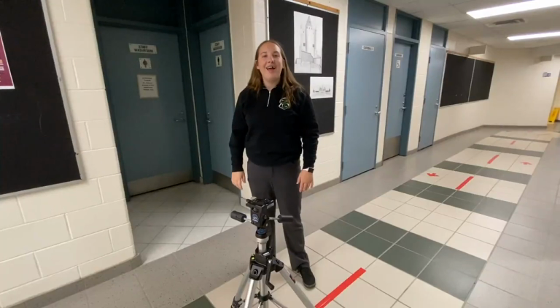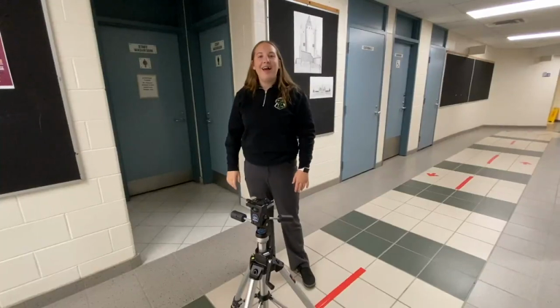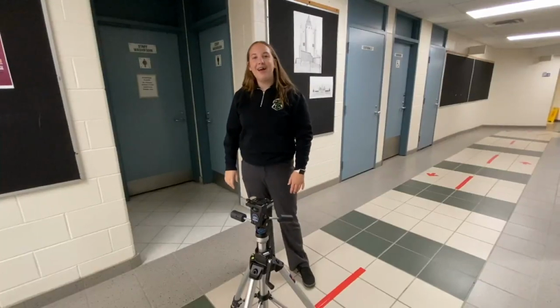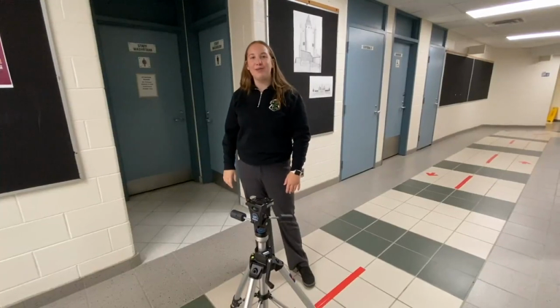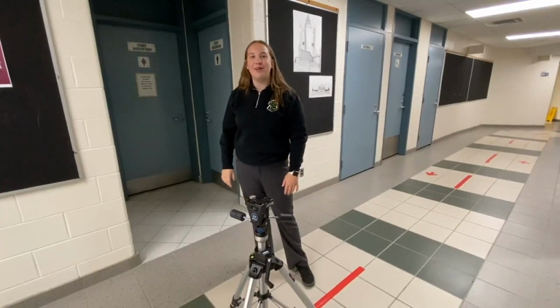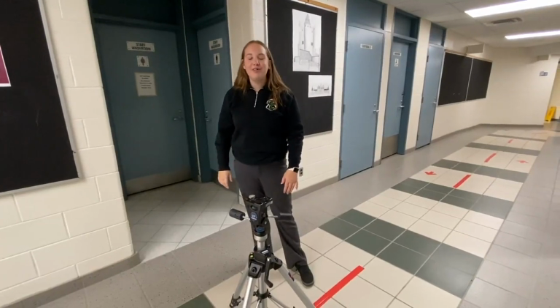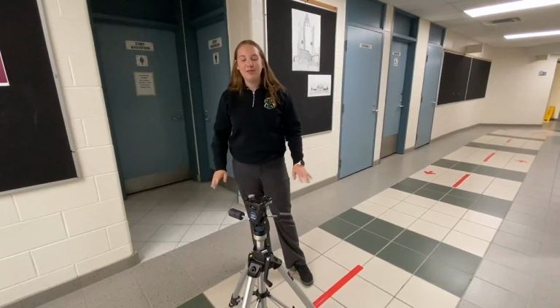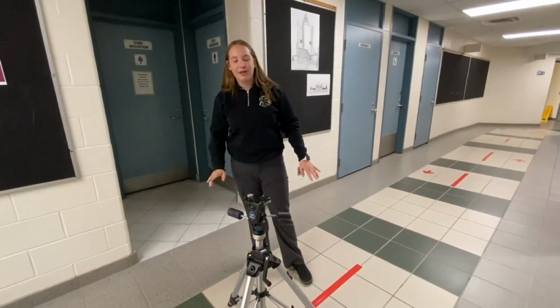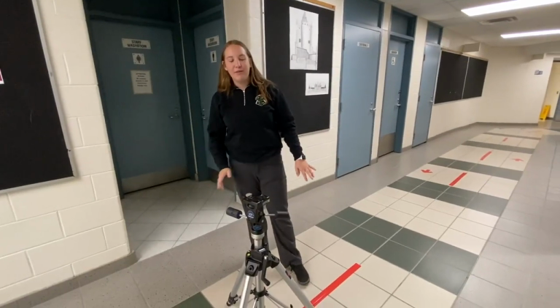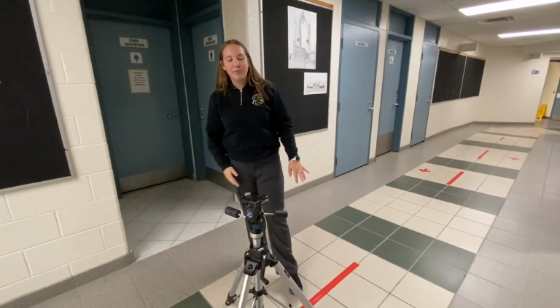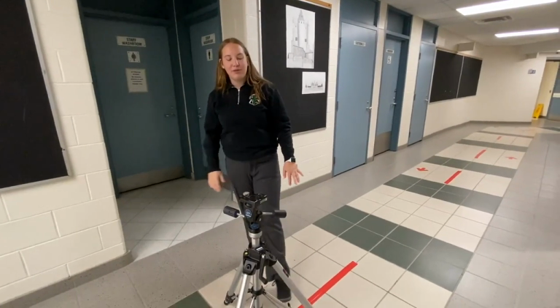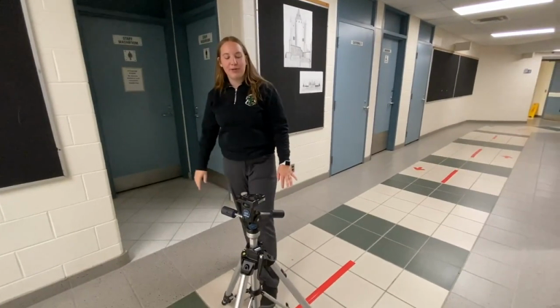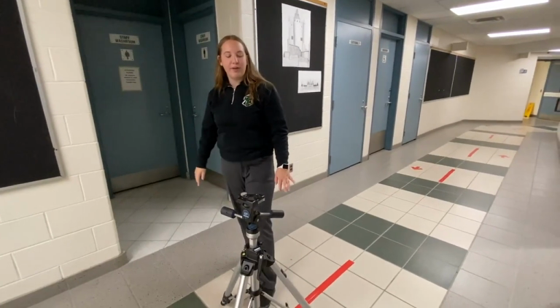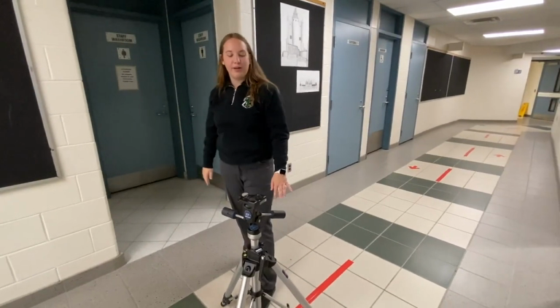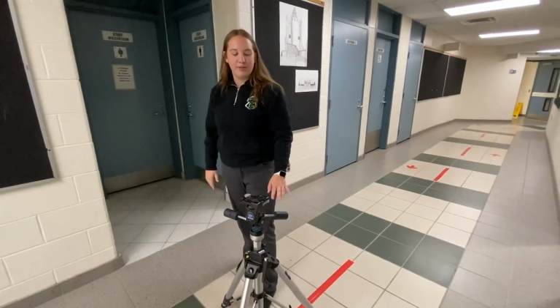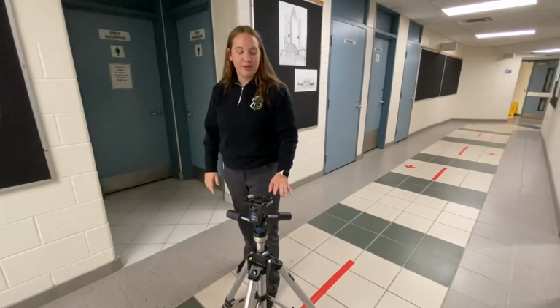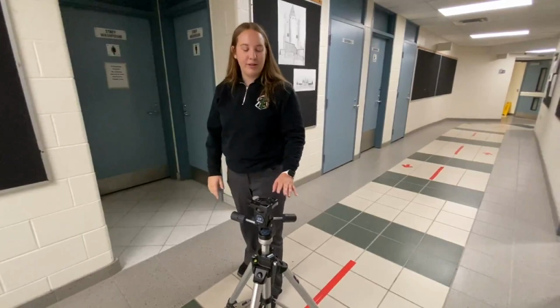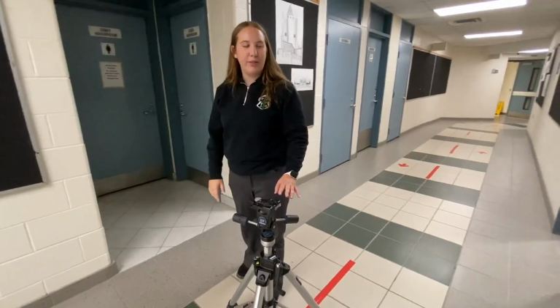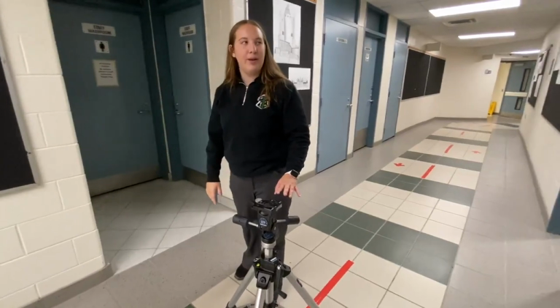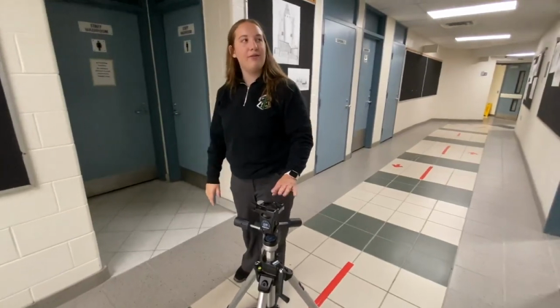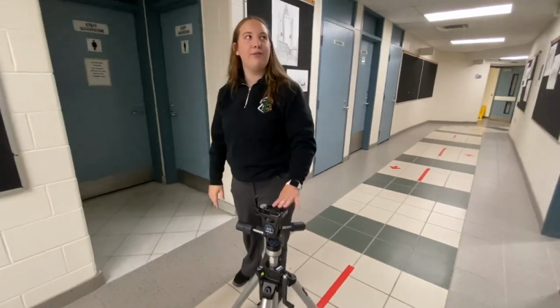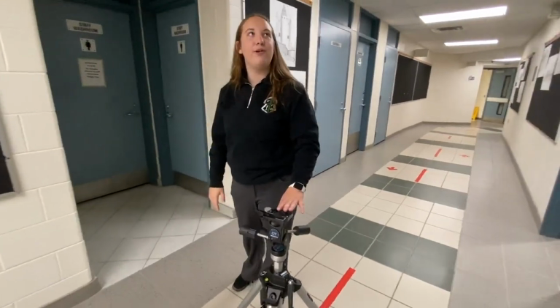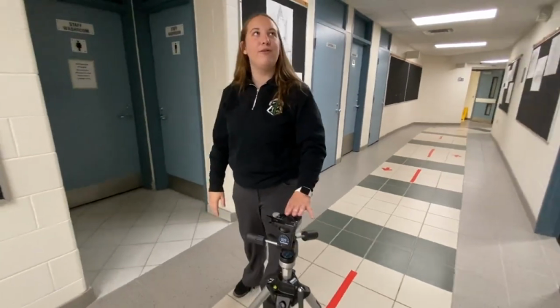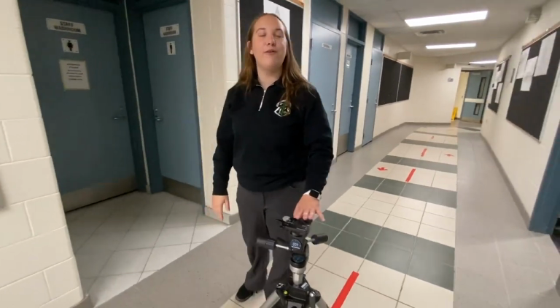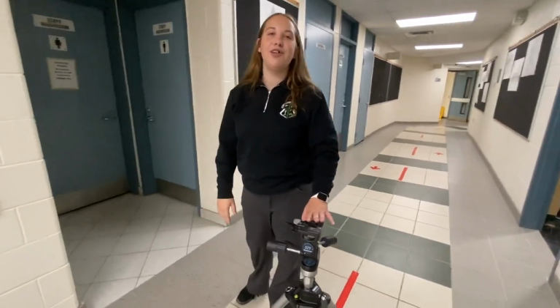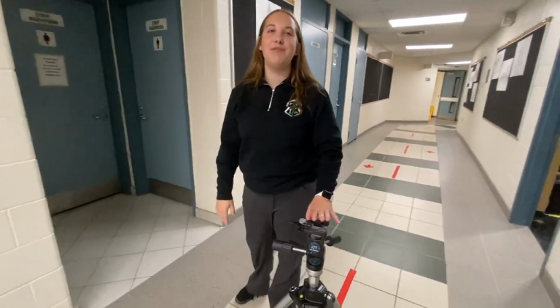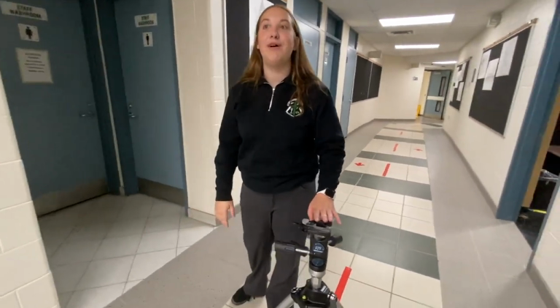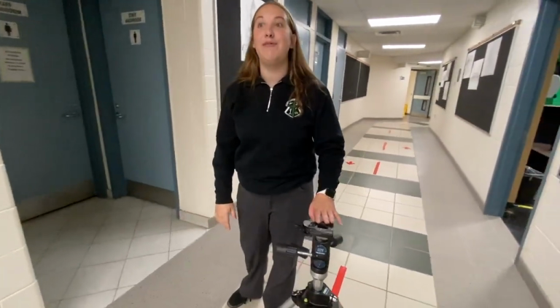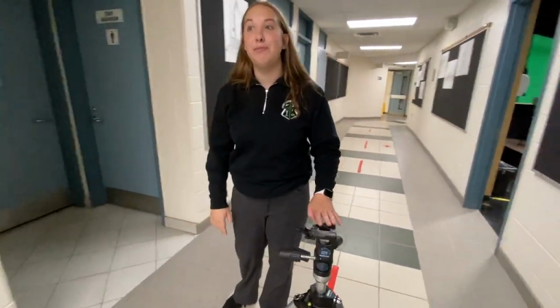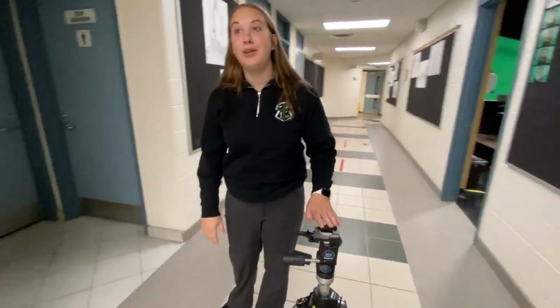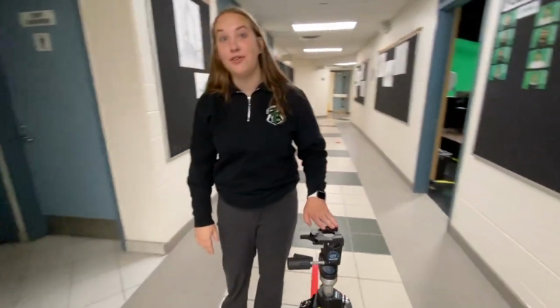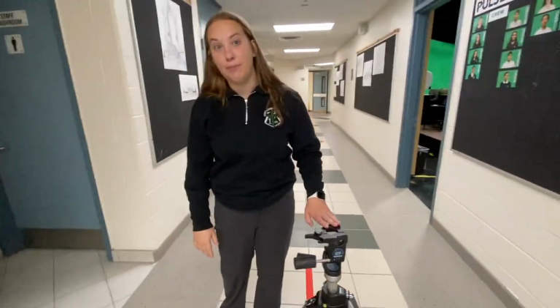Hi everyone, so today I'm going to be showing you how to use the Manfrotto 475B tripod.